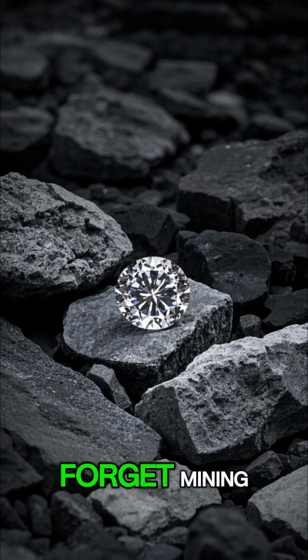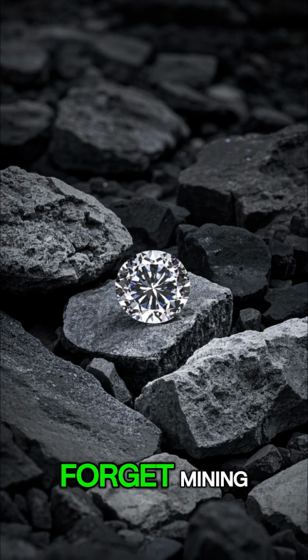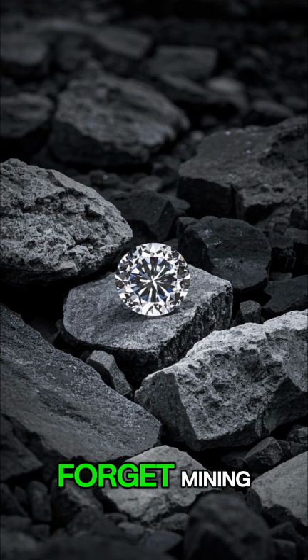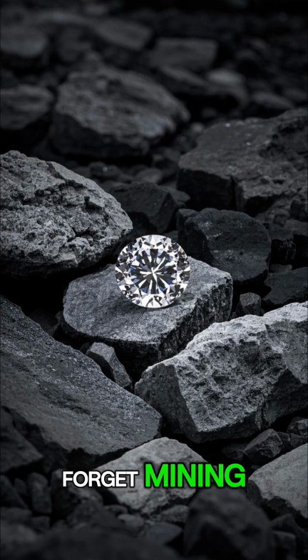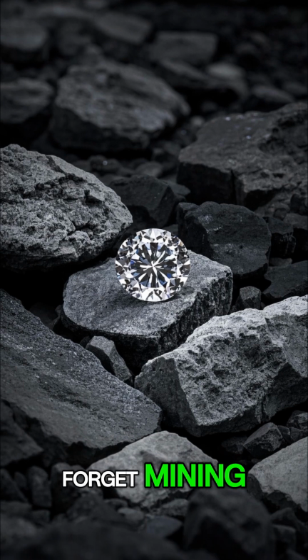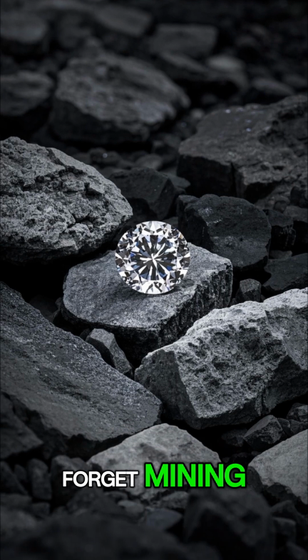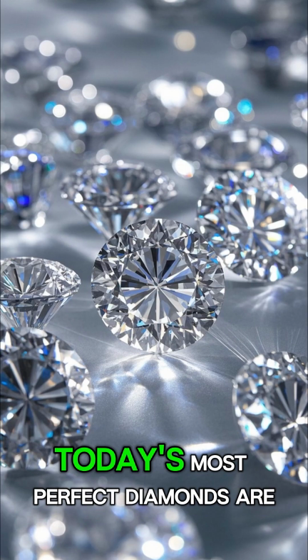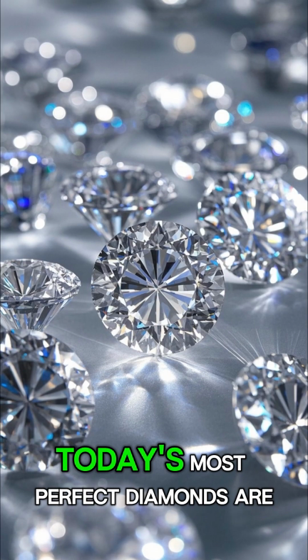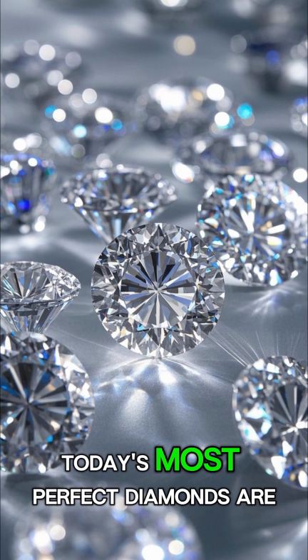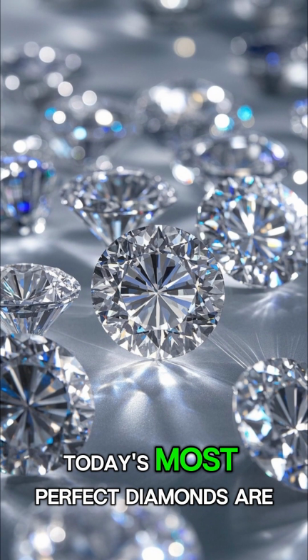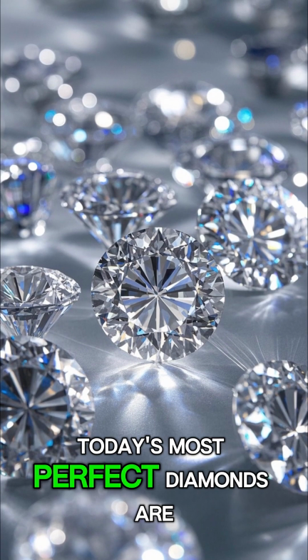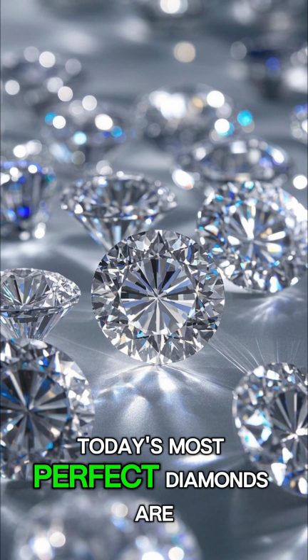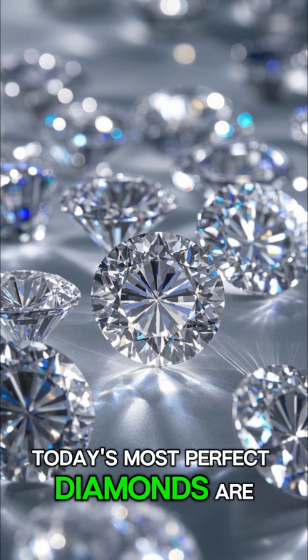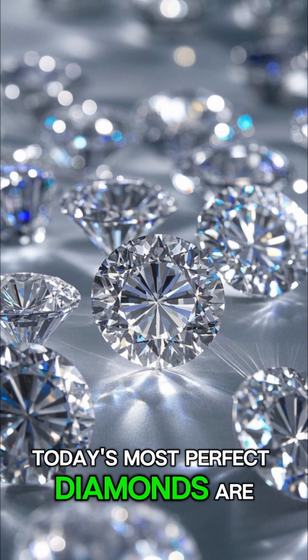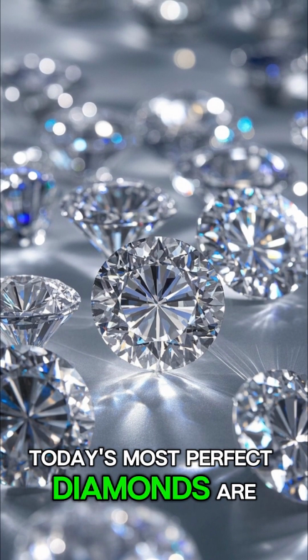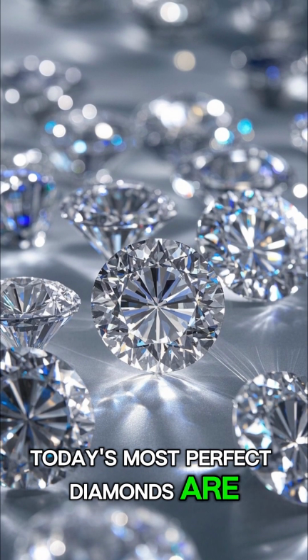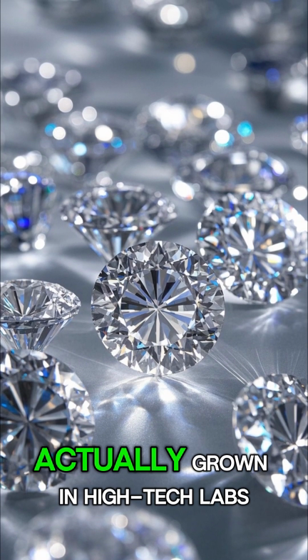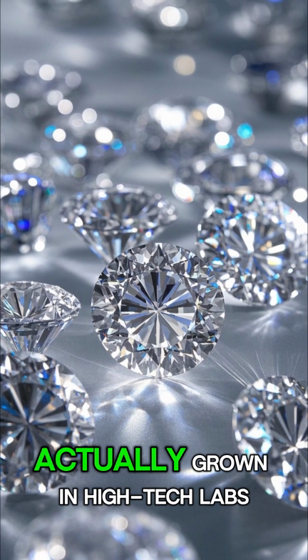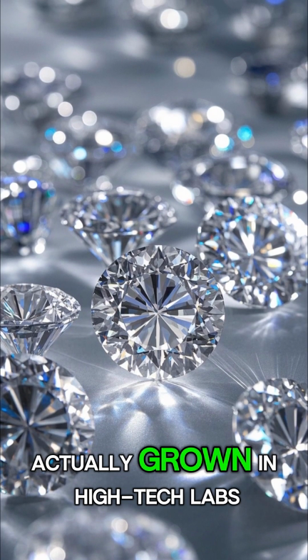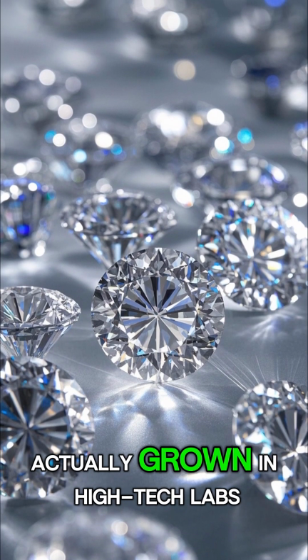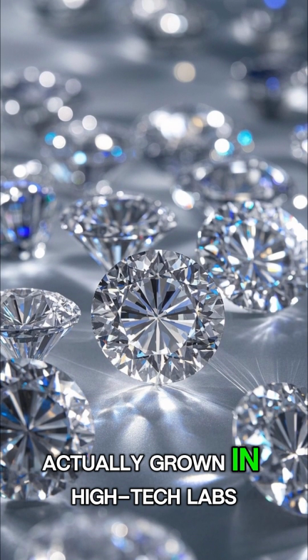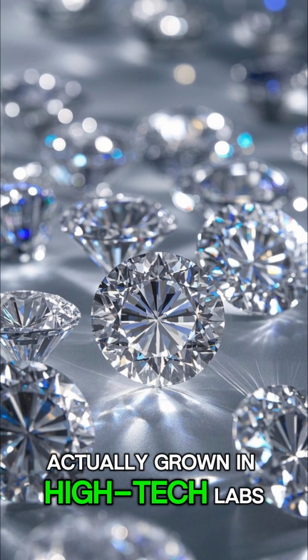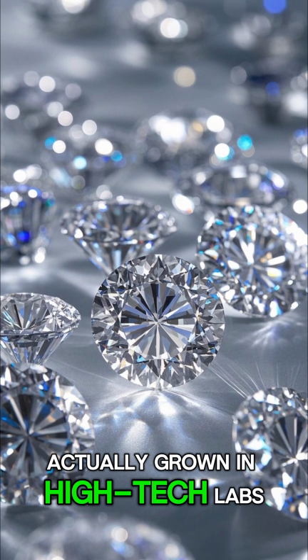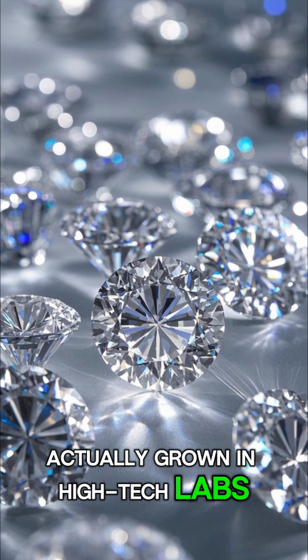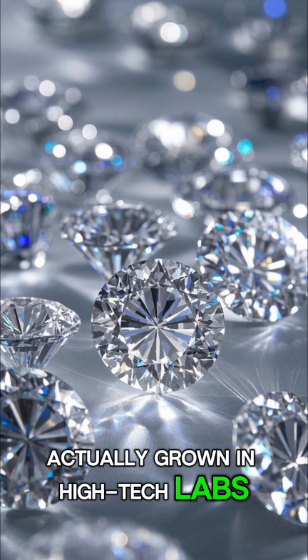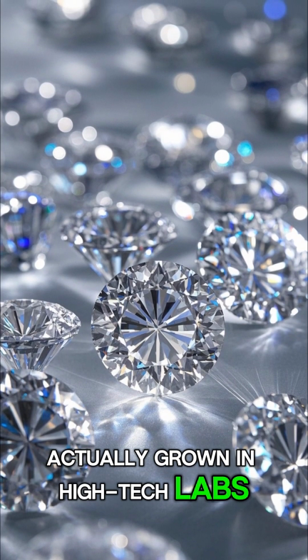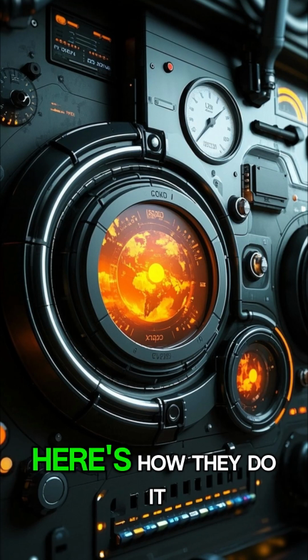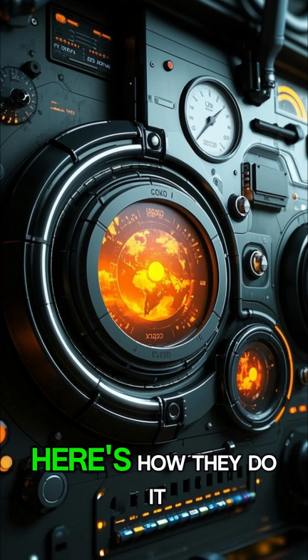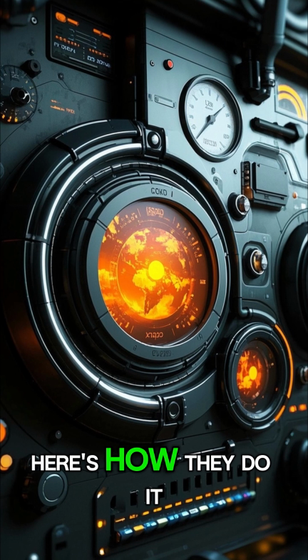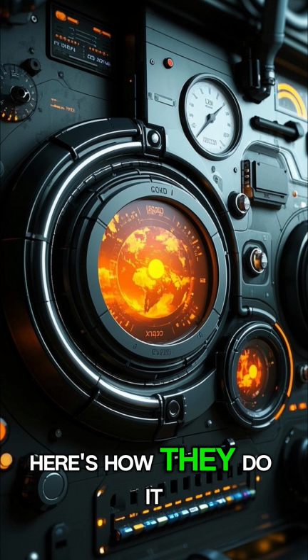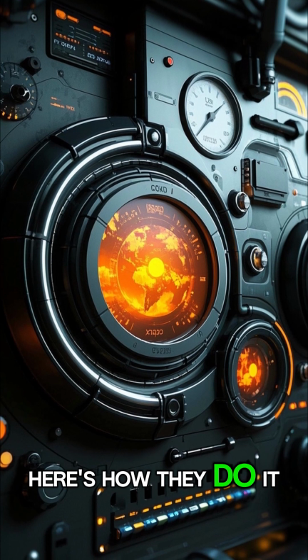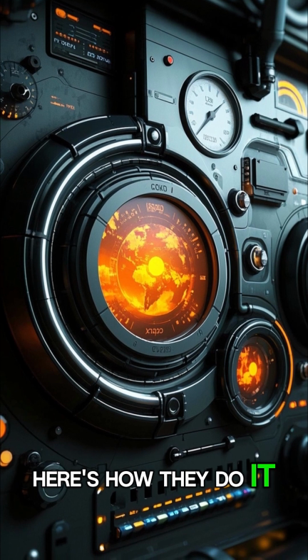Forget mining. Today's most perfect diamonds are actually grown in high-tech labs. Here's how they do it.